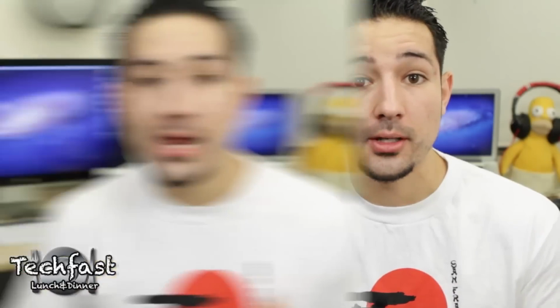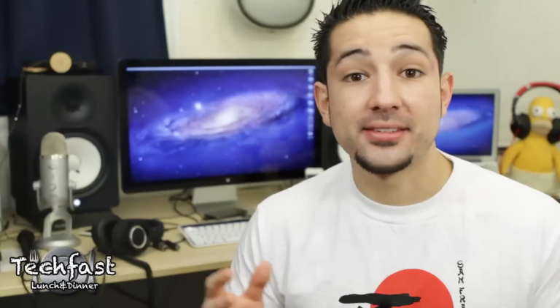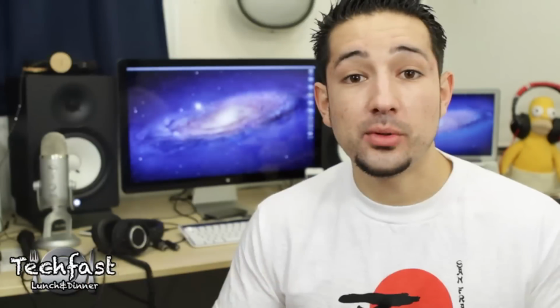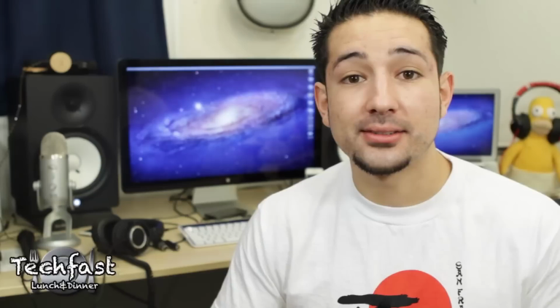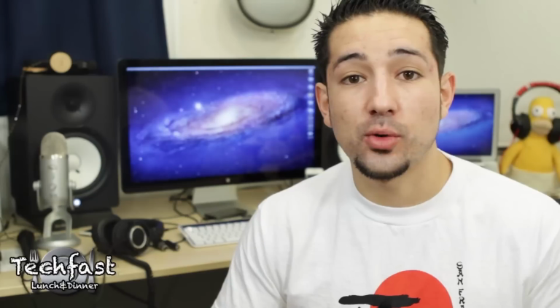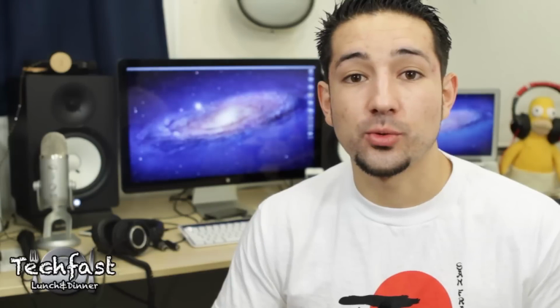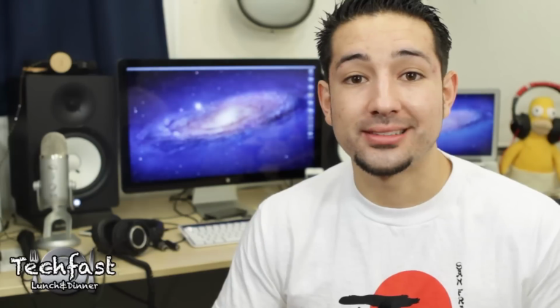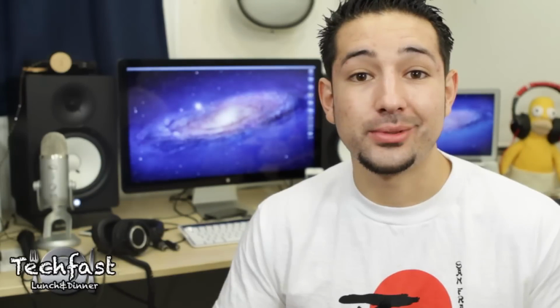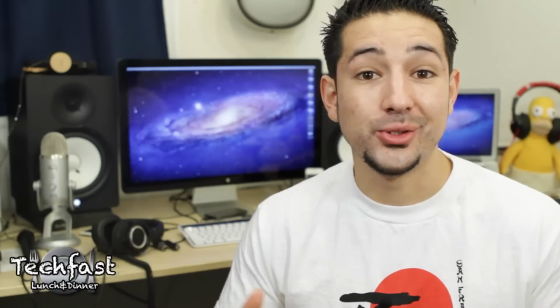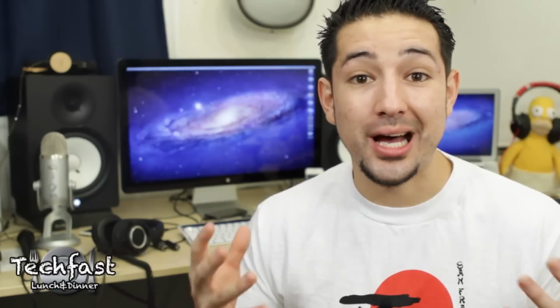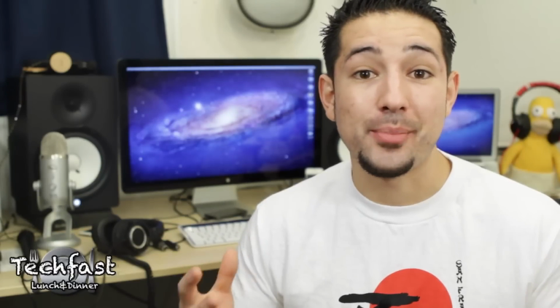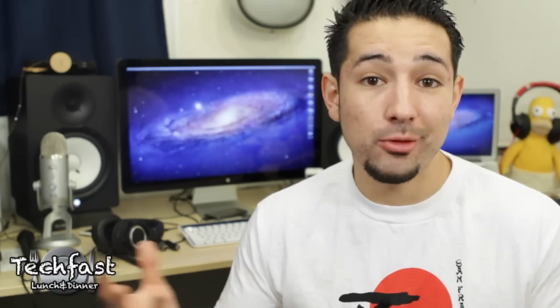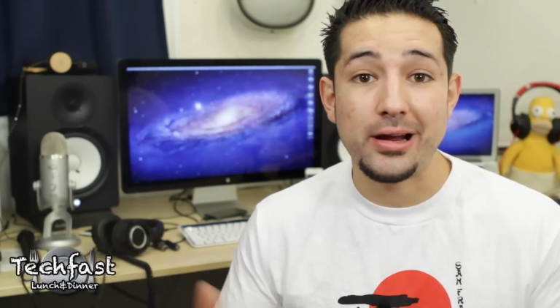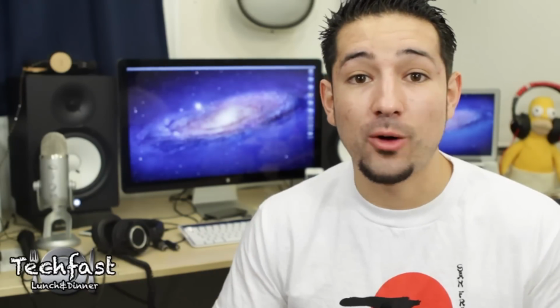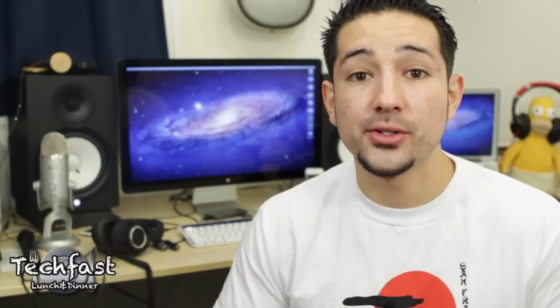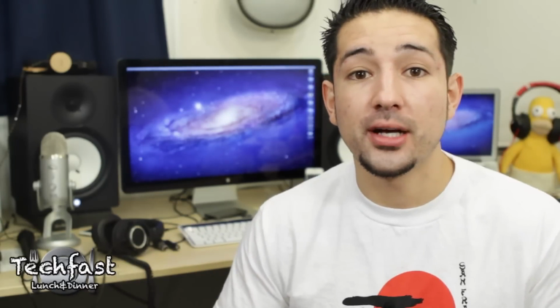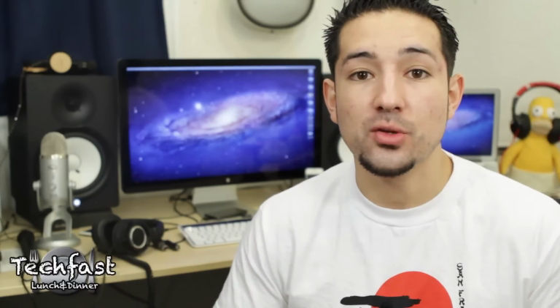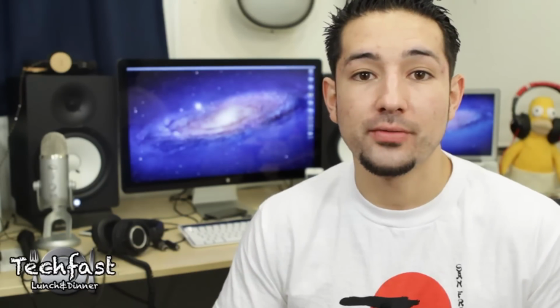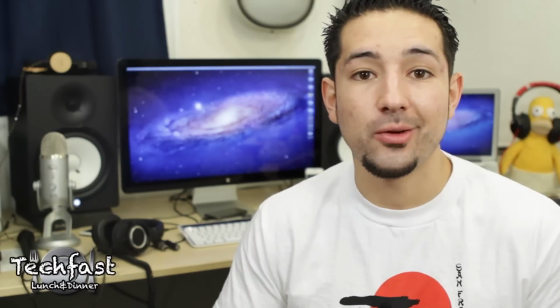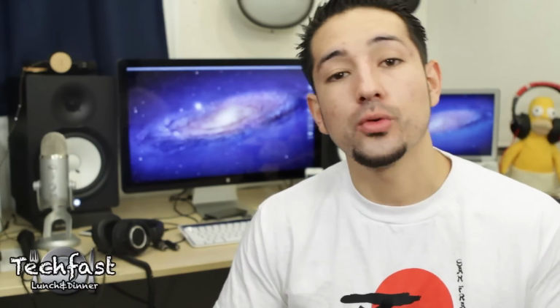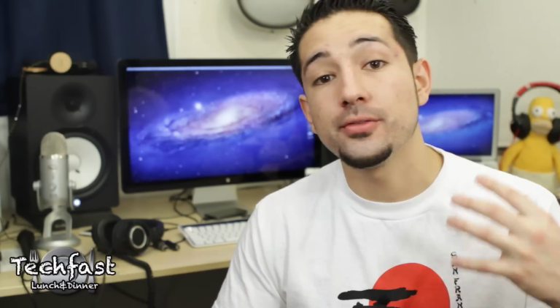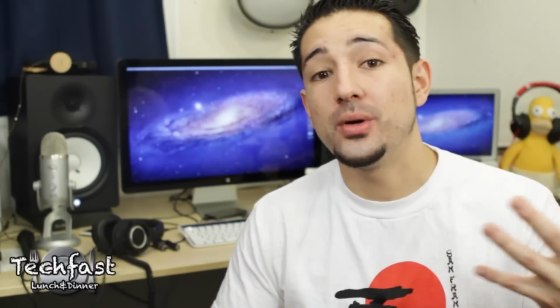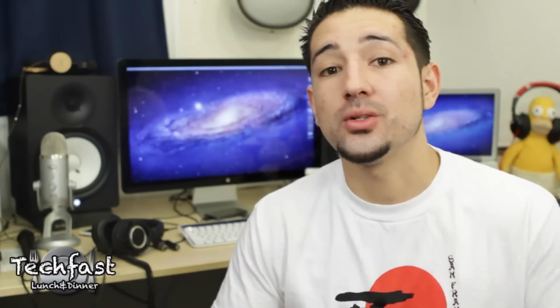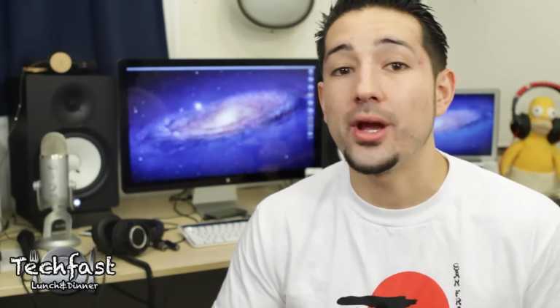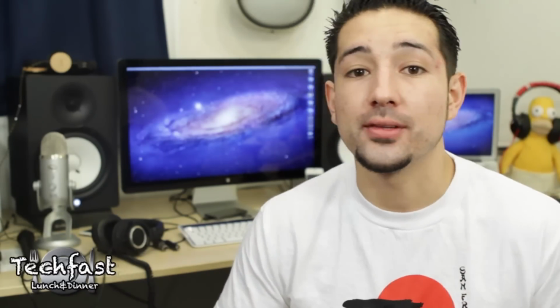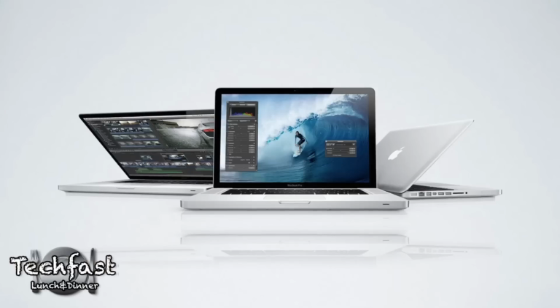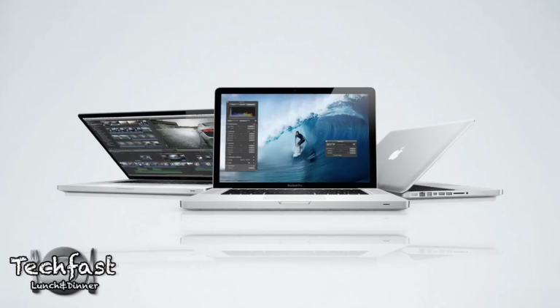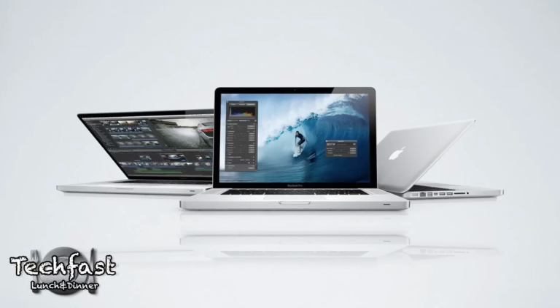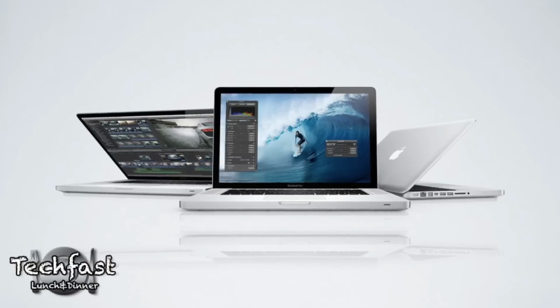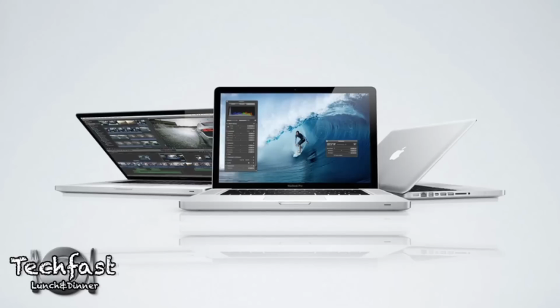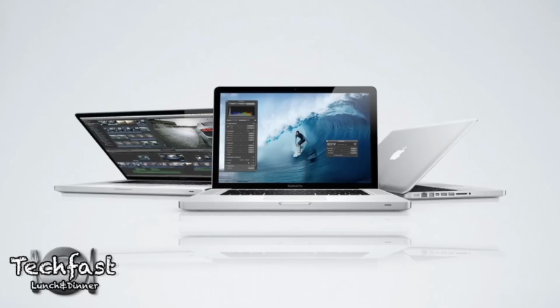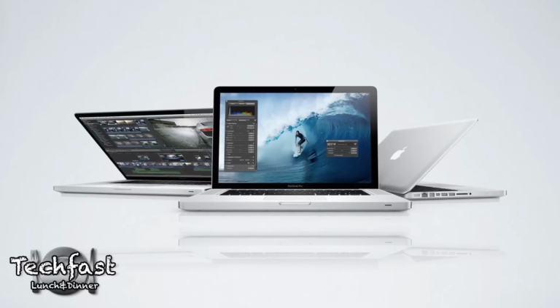The simple answer to question one is simply do not buy one right now. We're in 2012 now and we're only a few months away from the 2012 MacBook Pros.